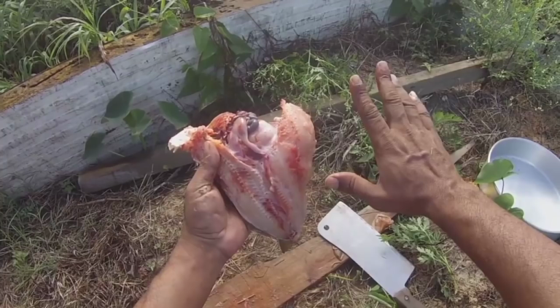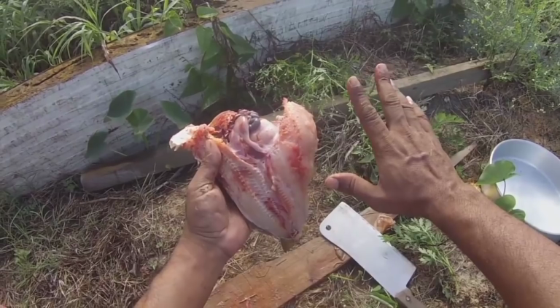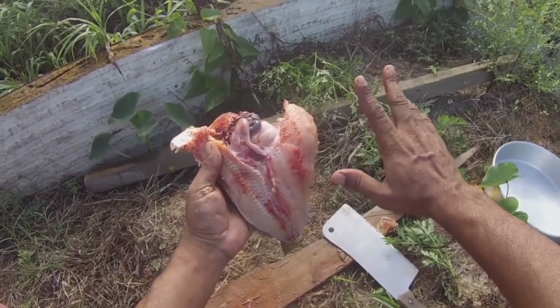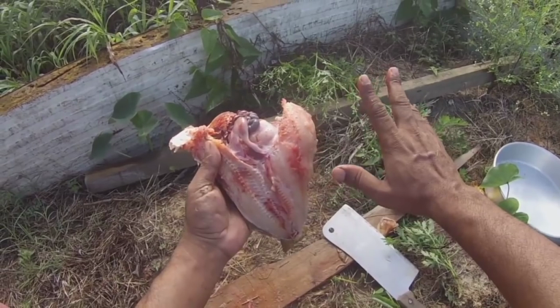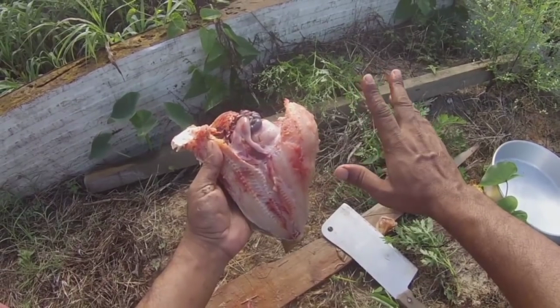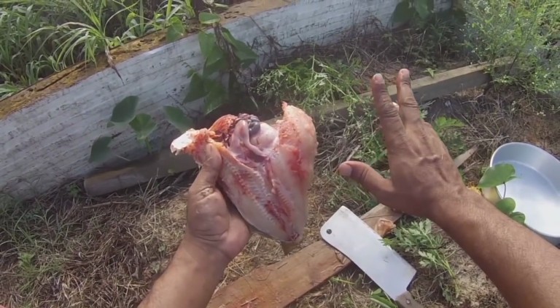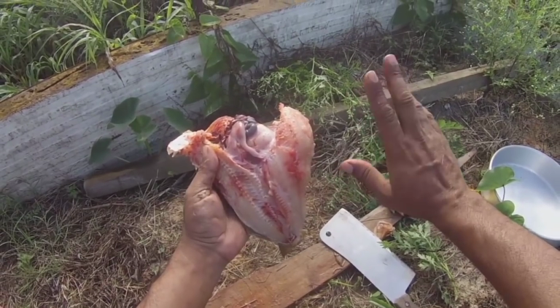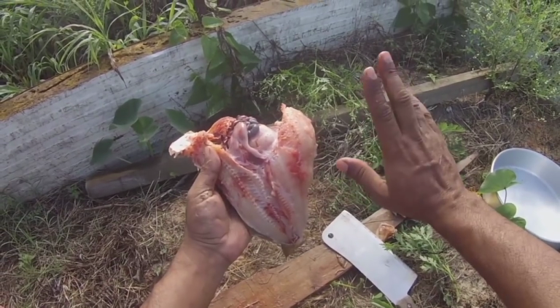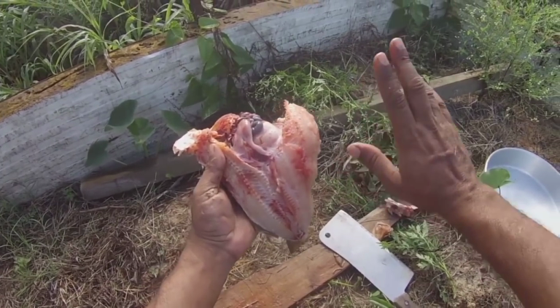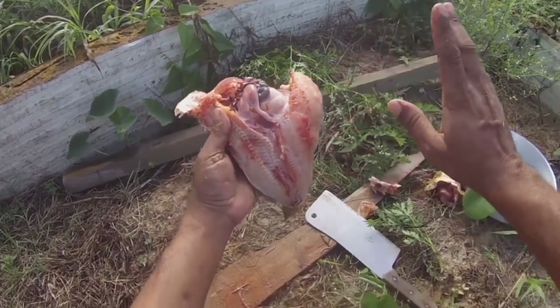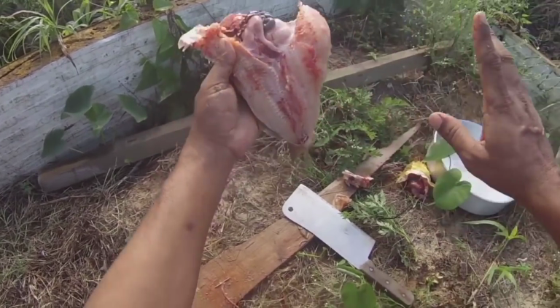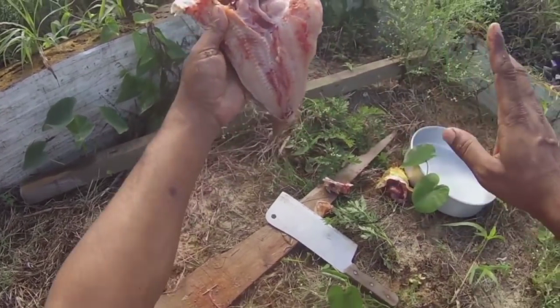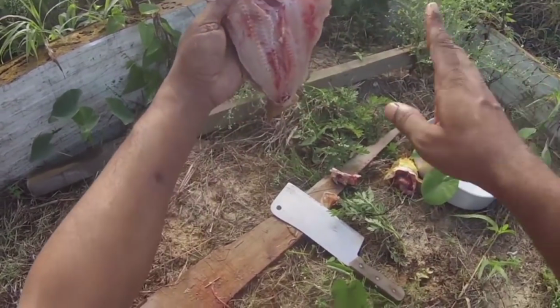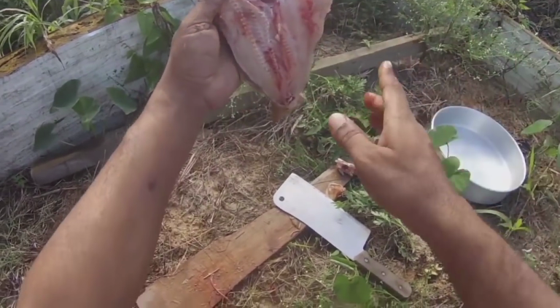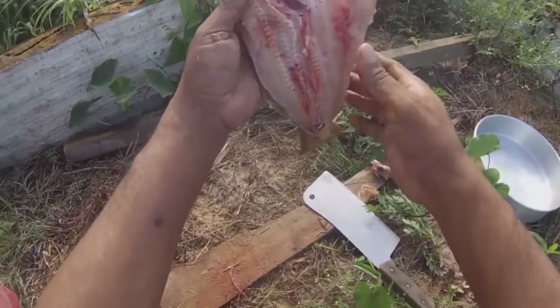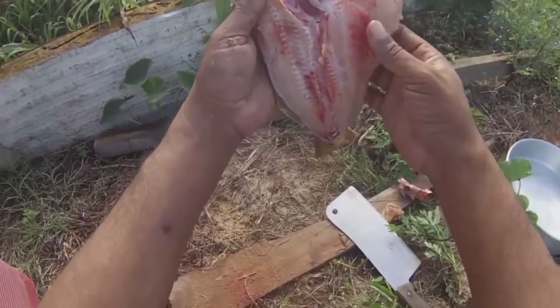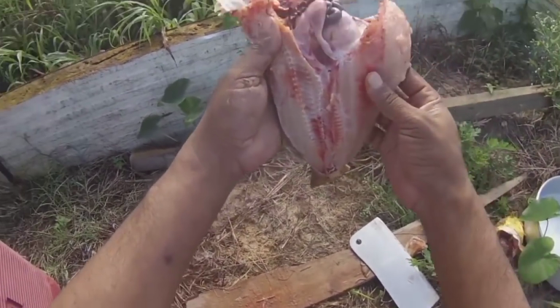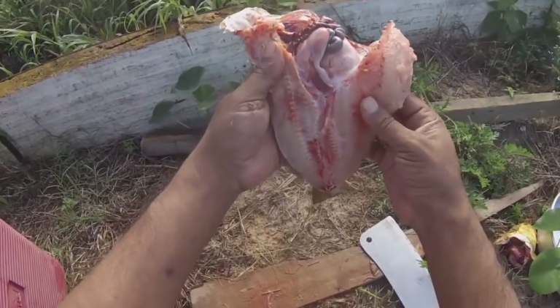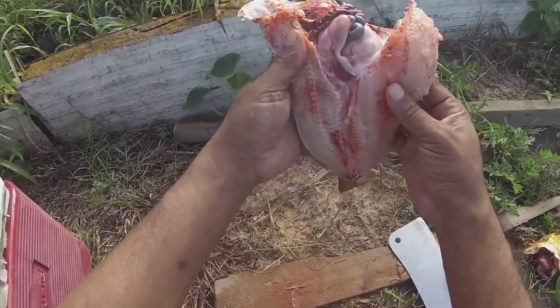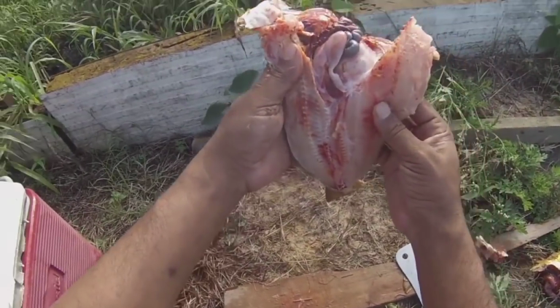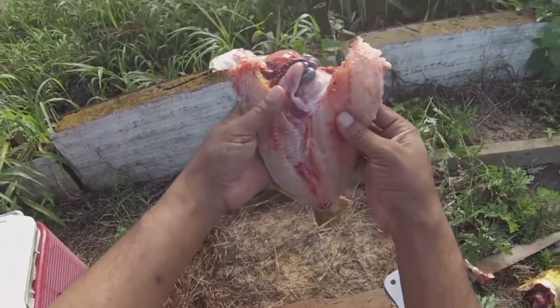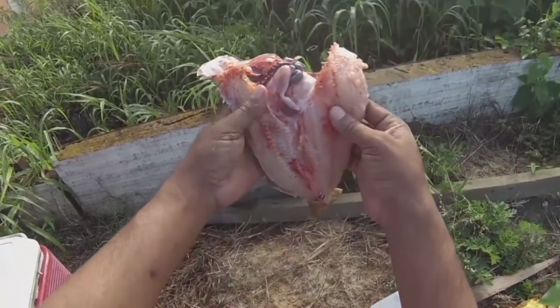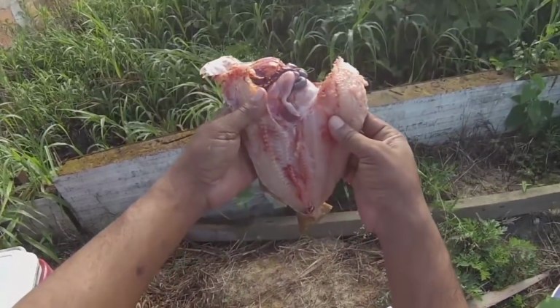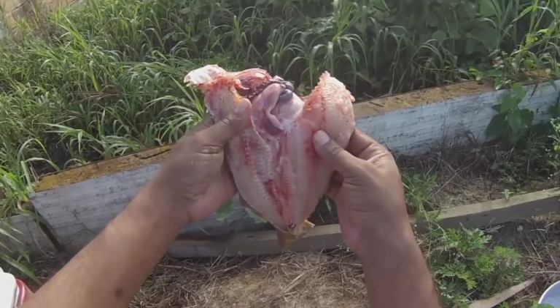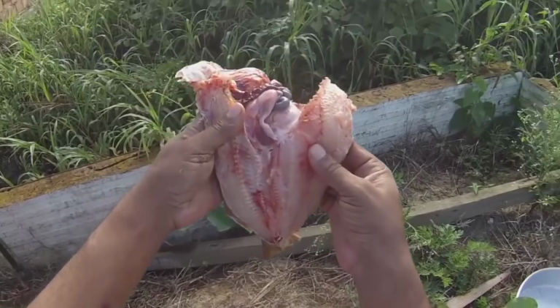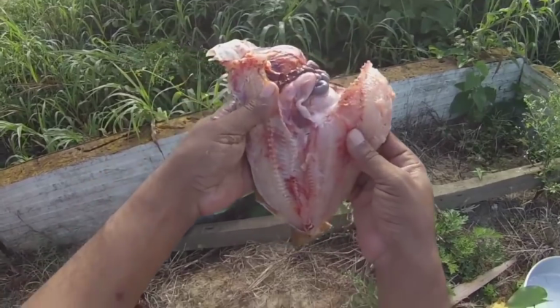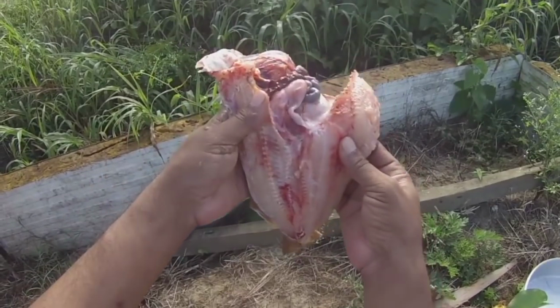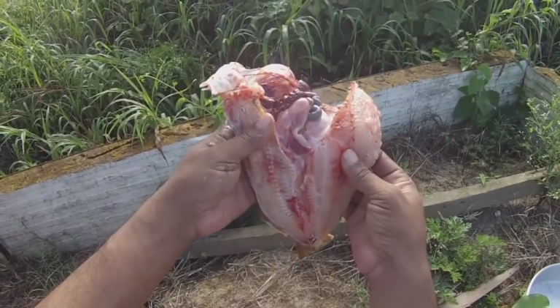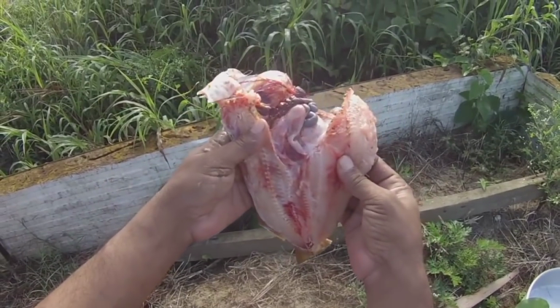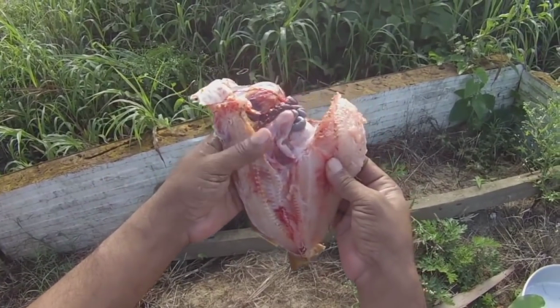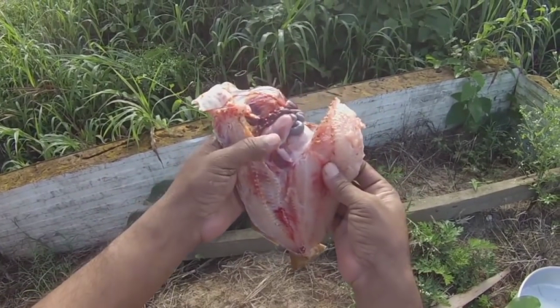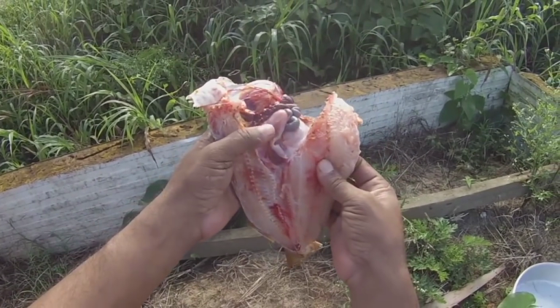I can't remember what I was saying there in the vlog, so I can't remember what I was explaining there.